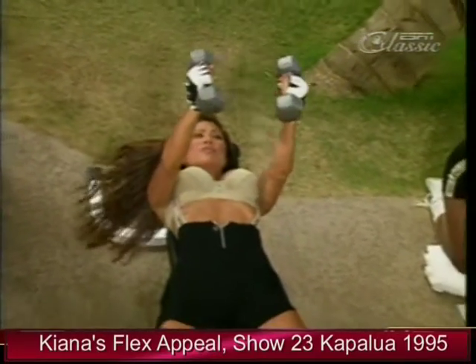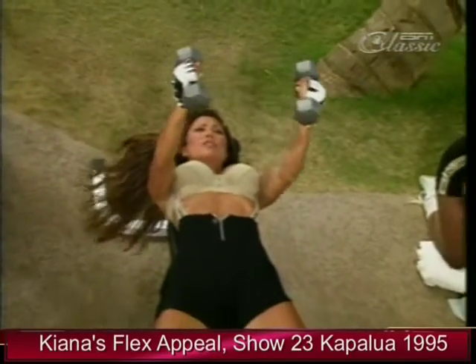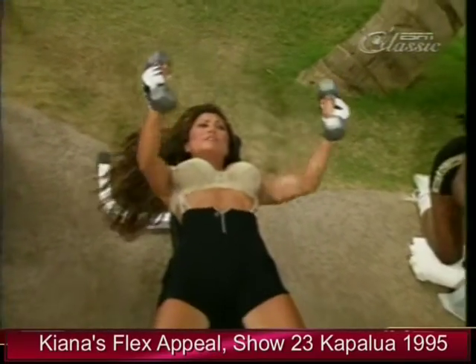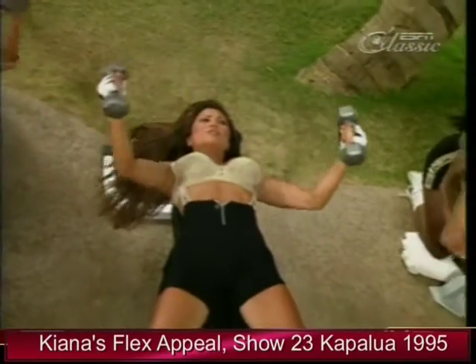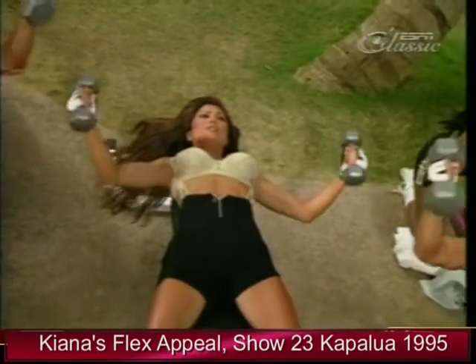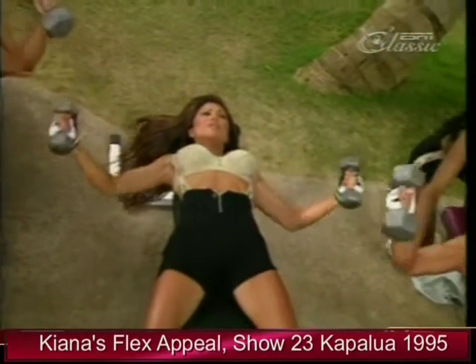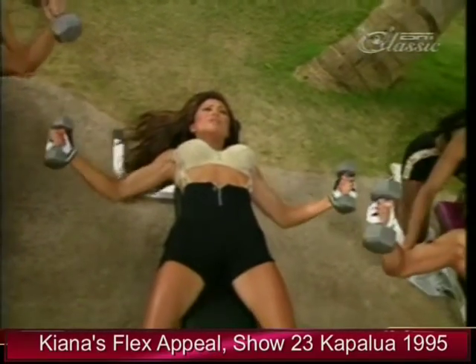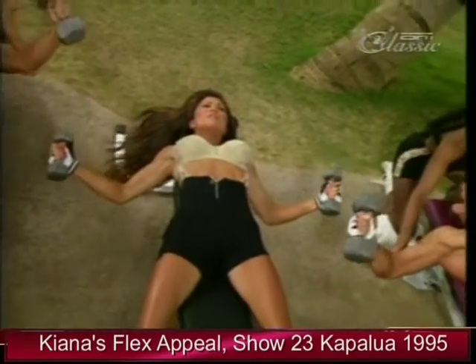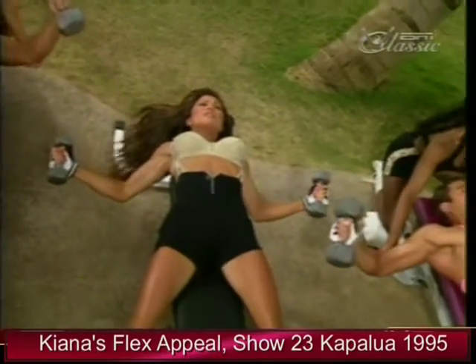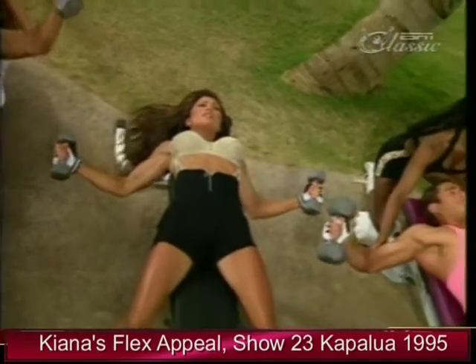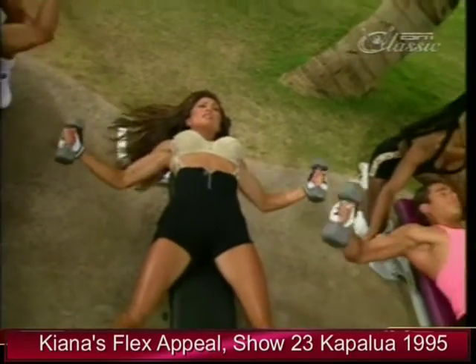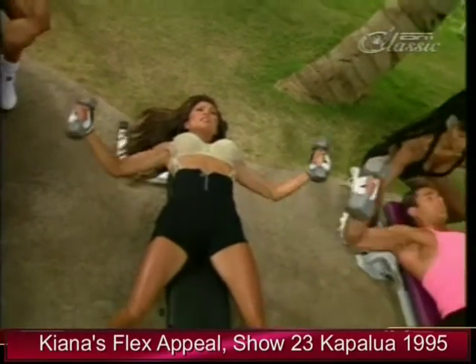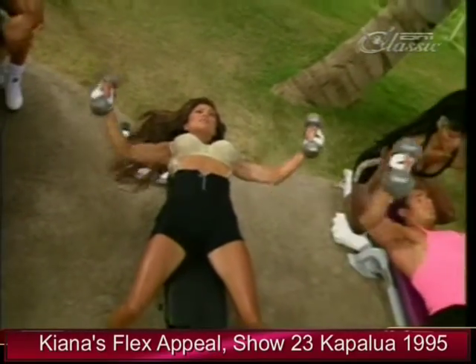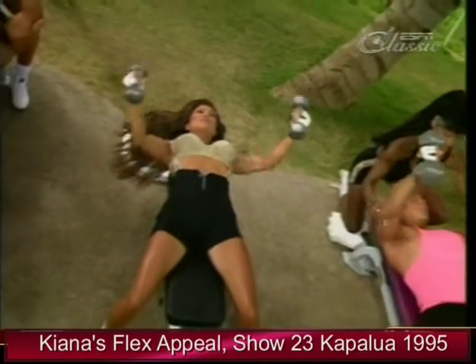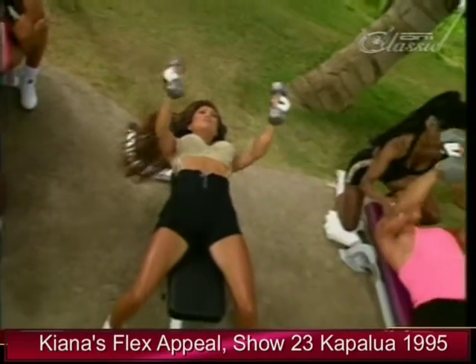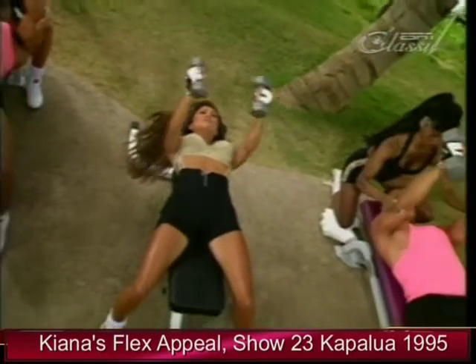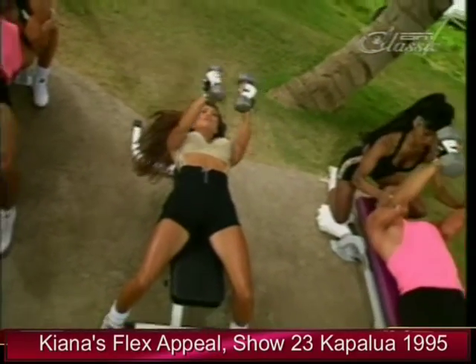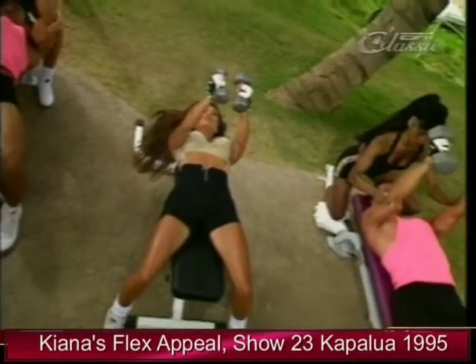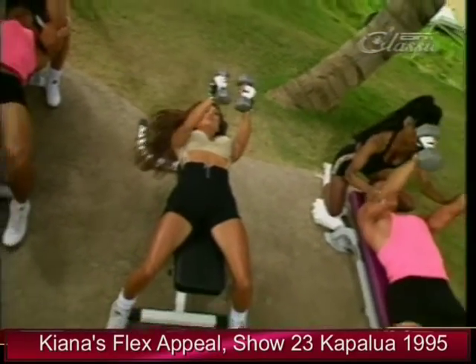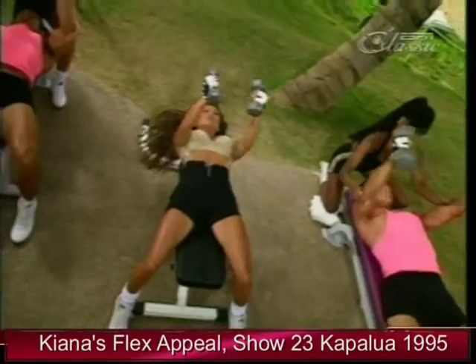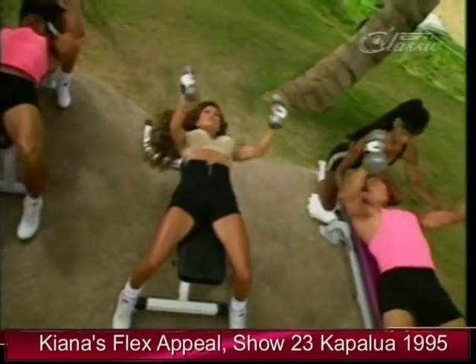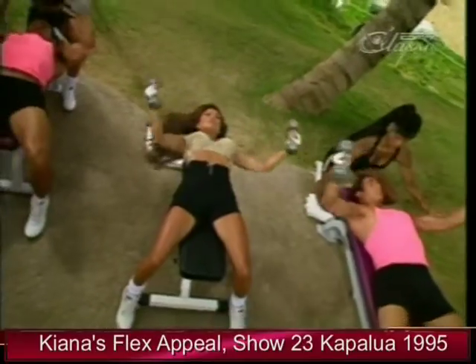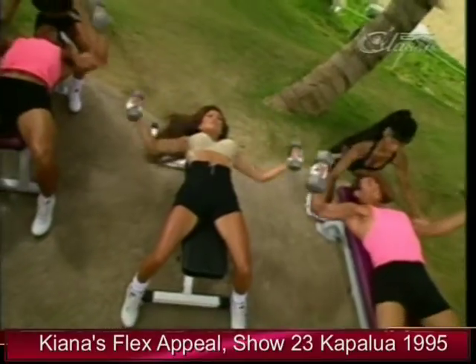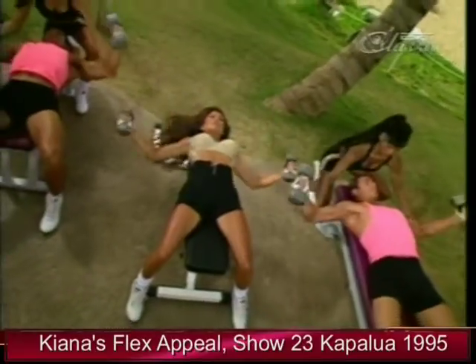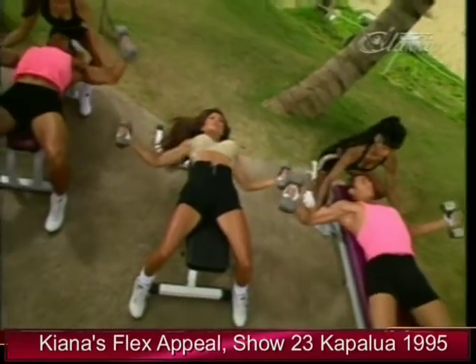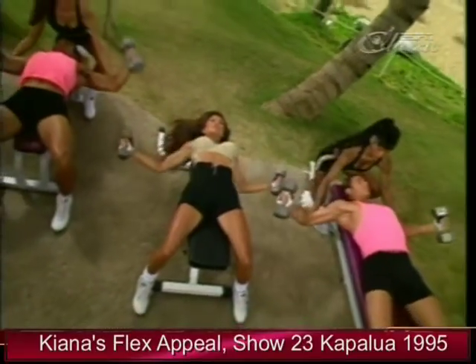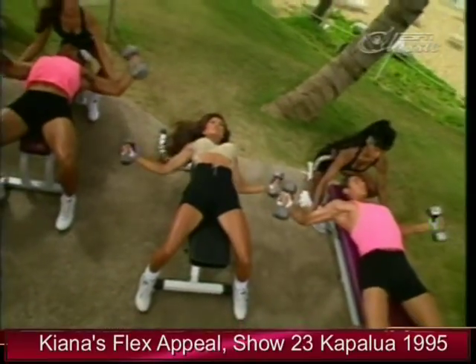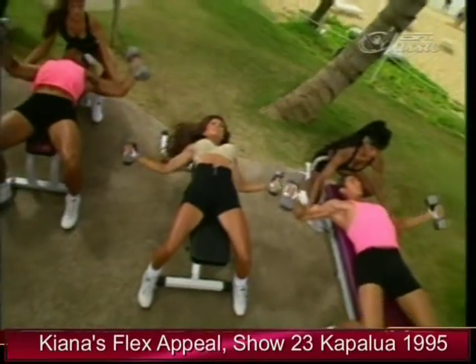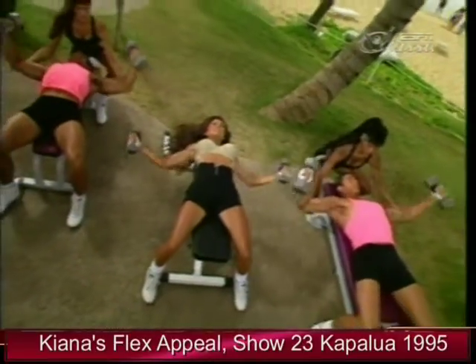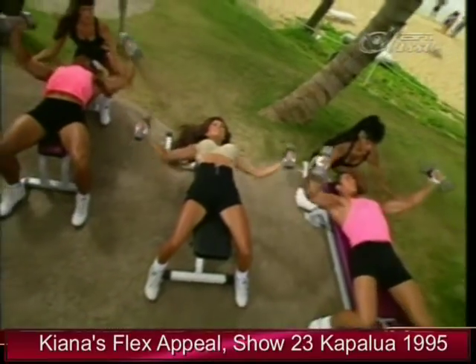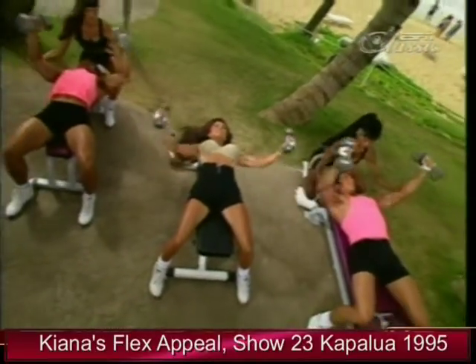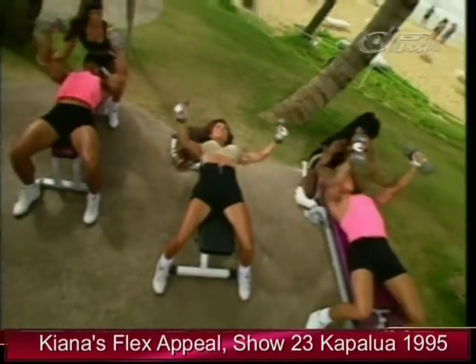Nice and slow. Keep the full range of motion — stretch on the way down and up.